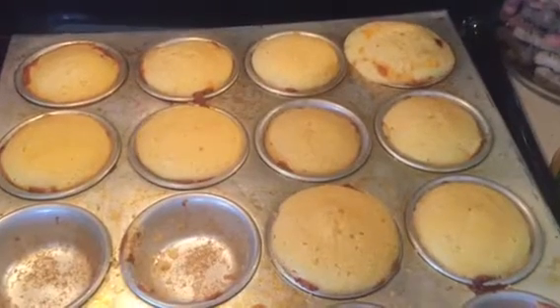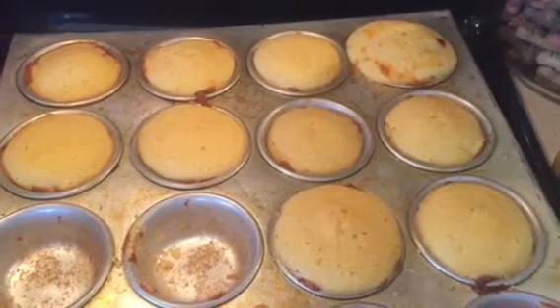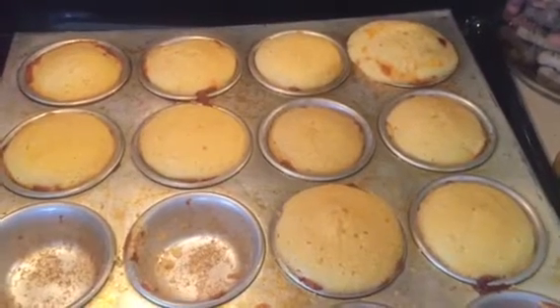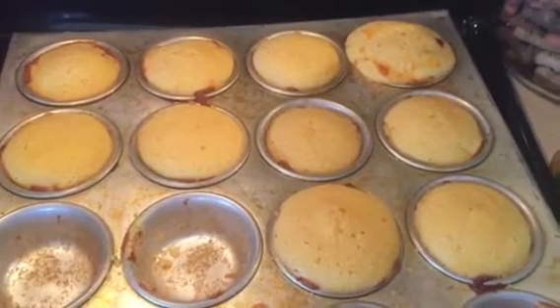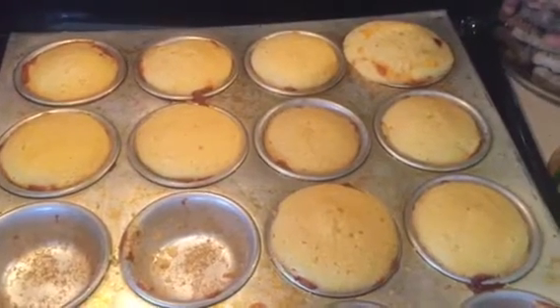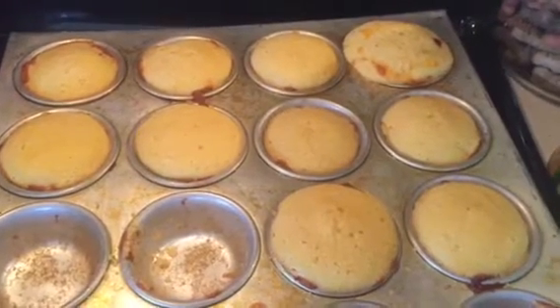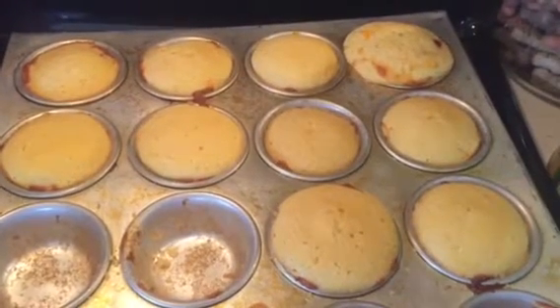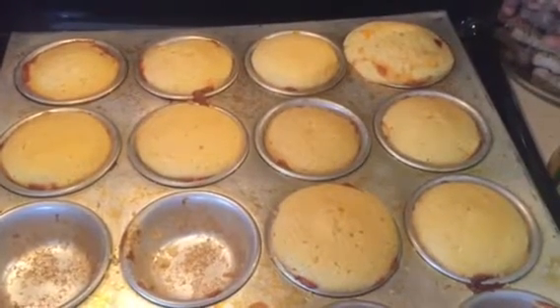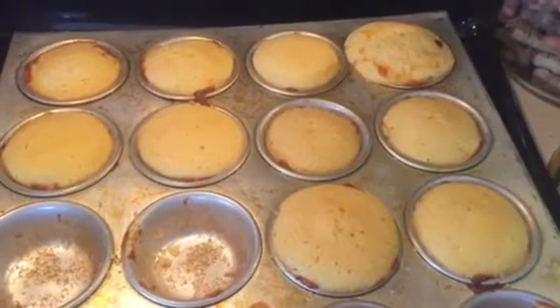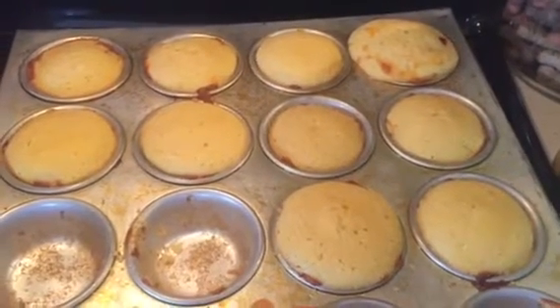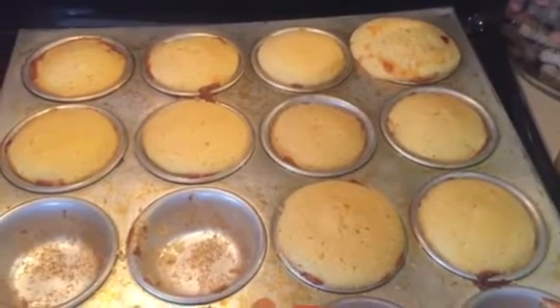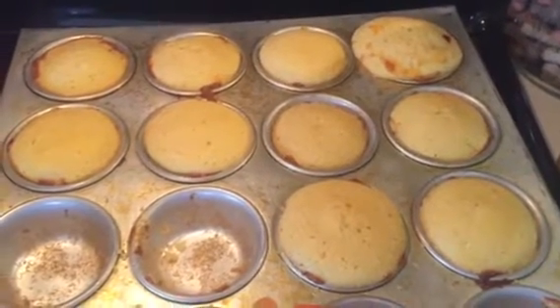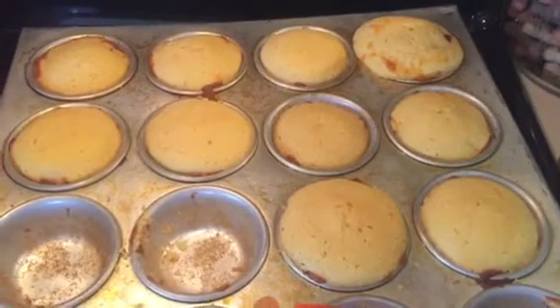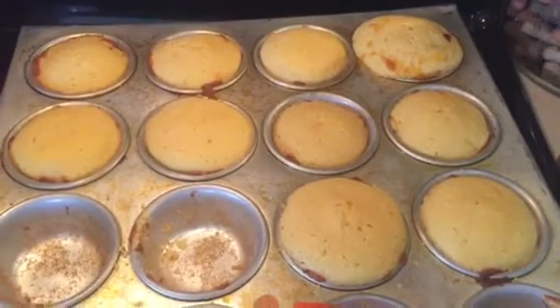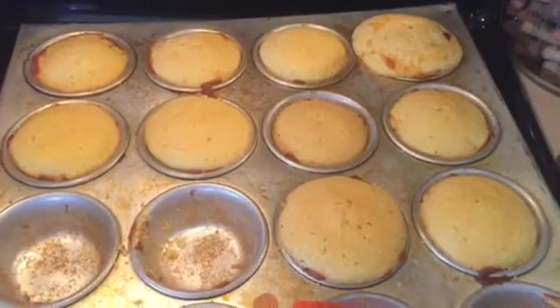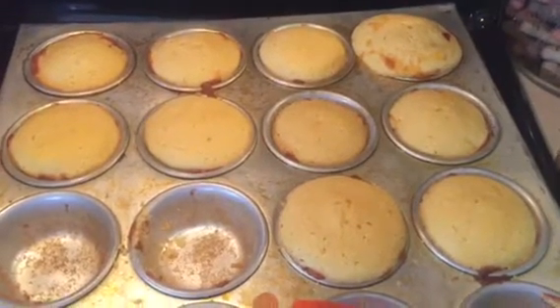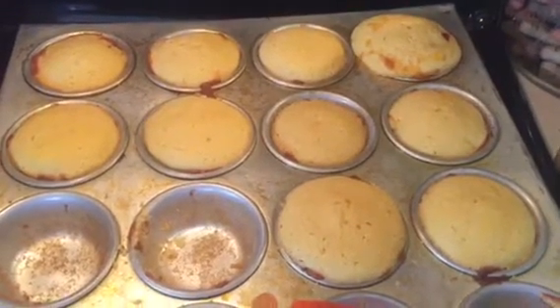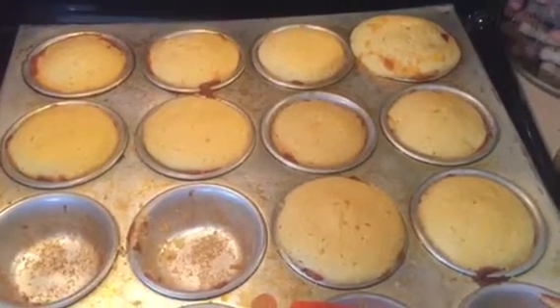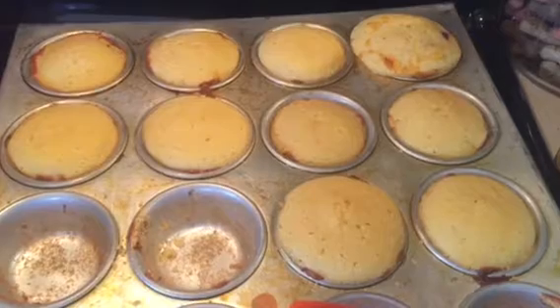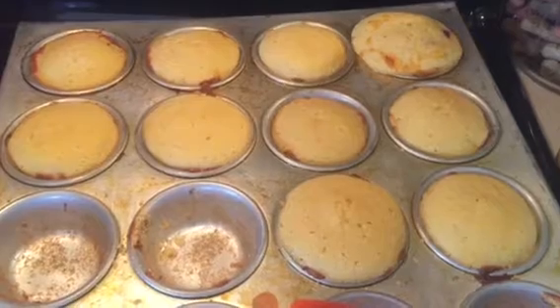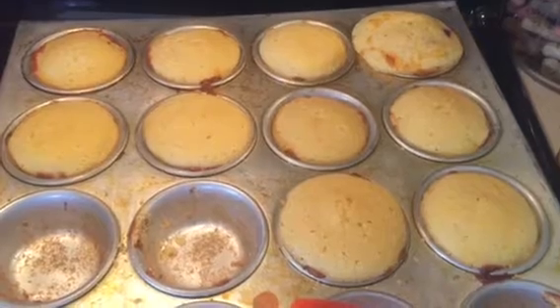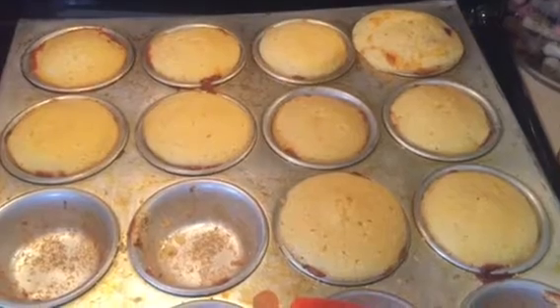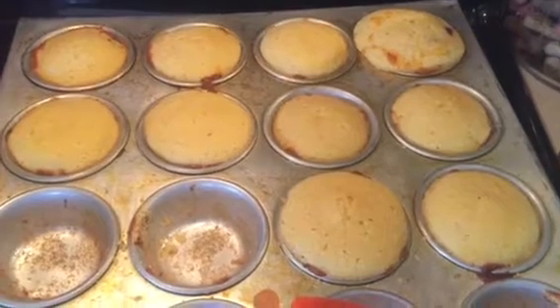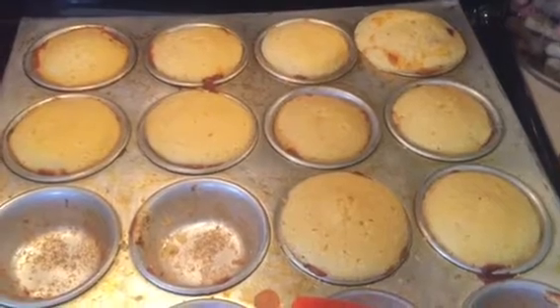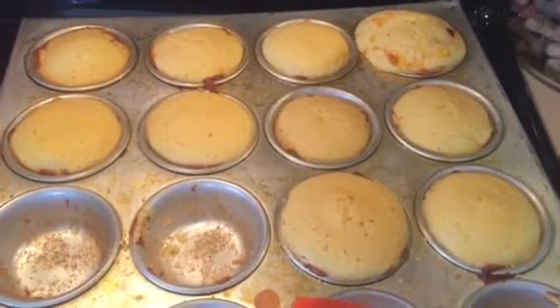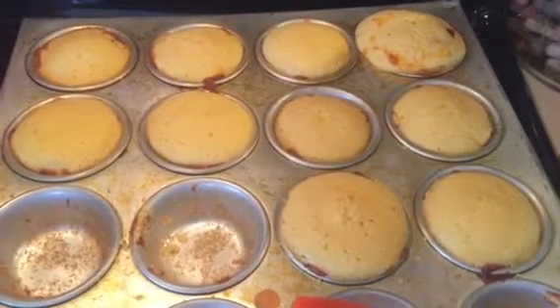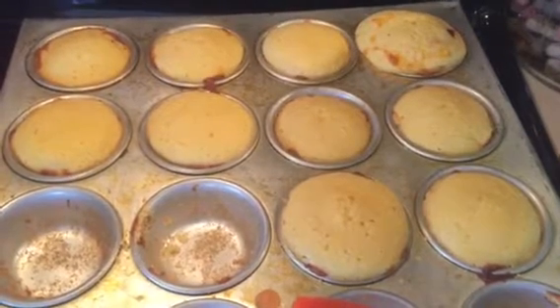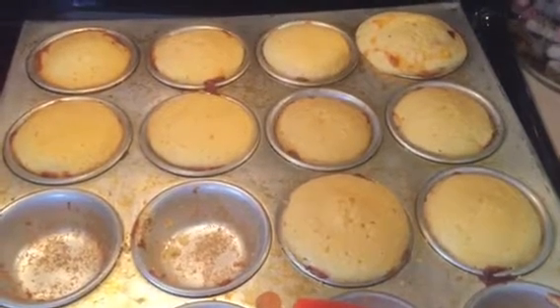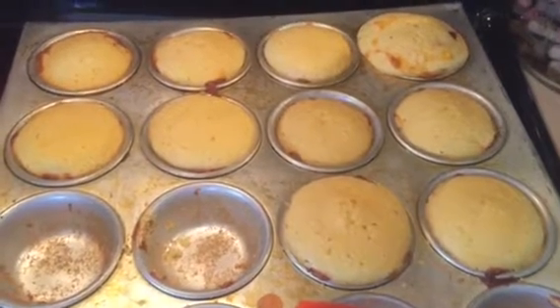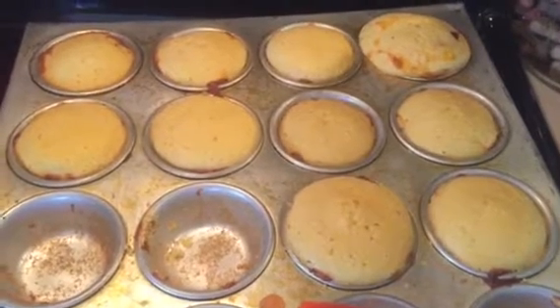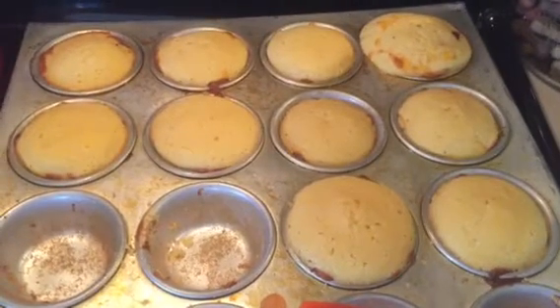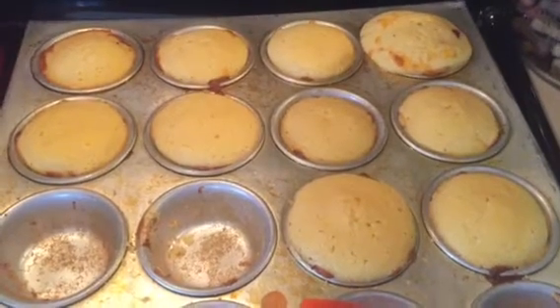Happy Friday lunch everyone! I wanted to share this quick, easy, yummy, and cheap recipe for corn dog muffins.